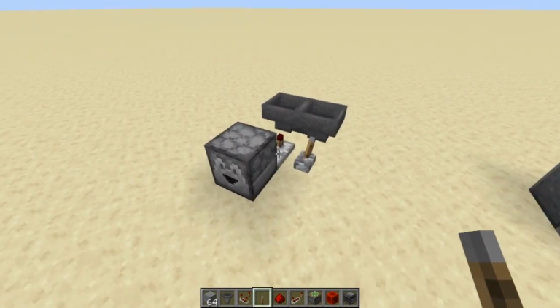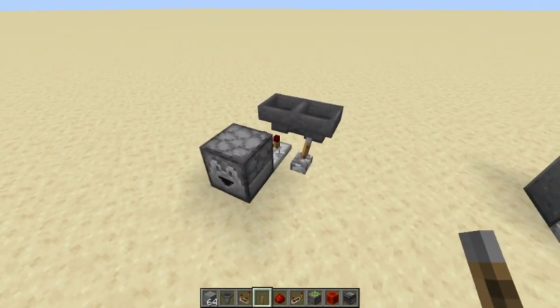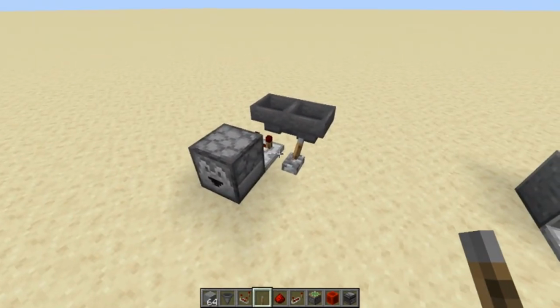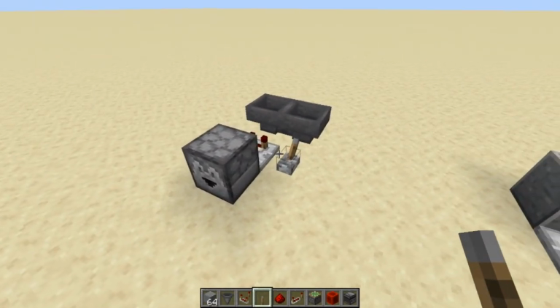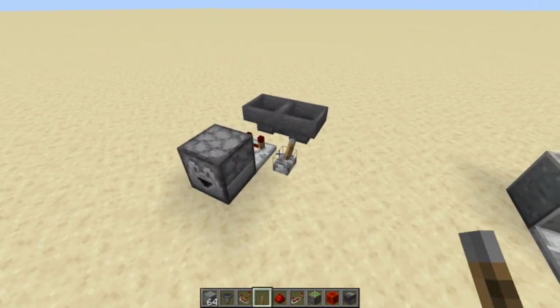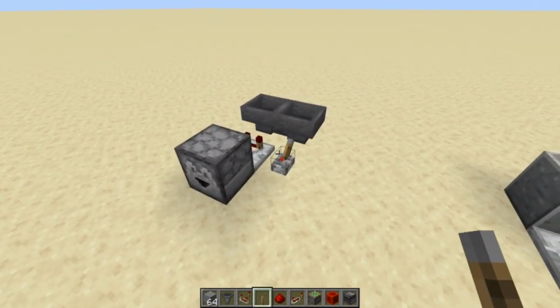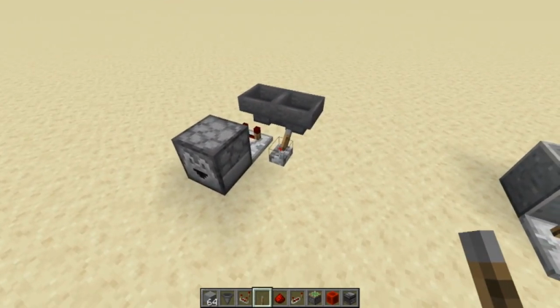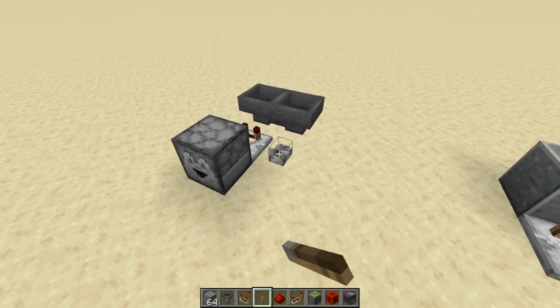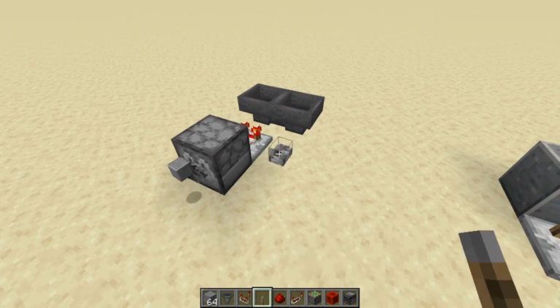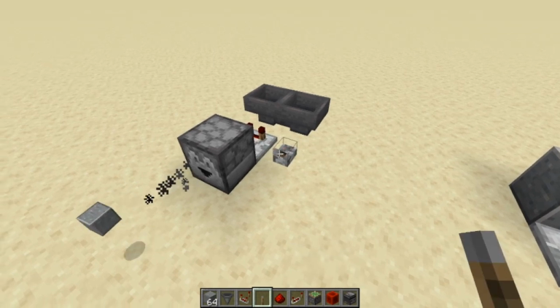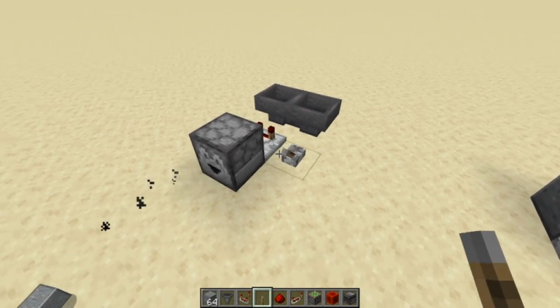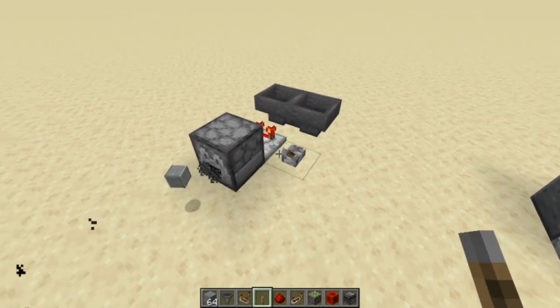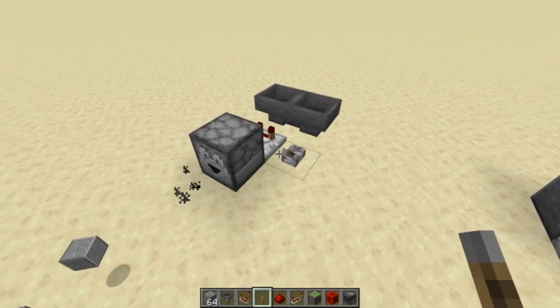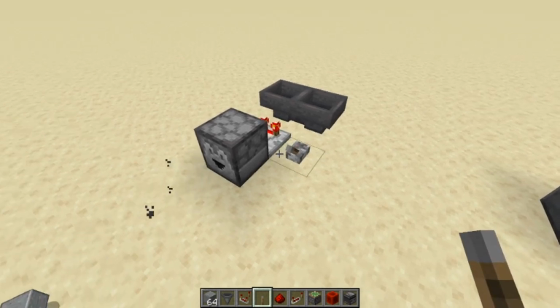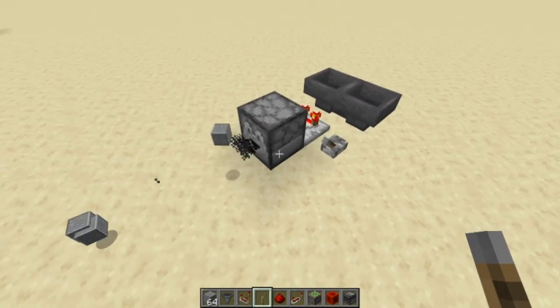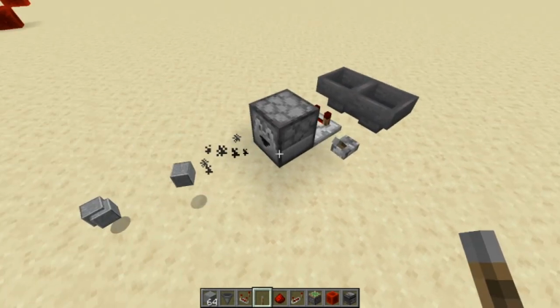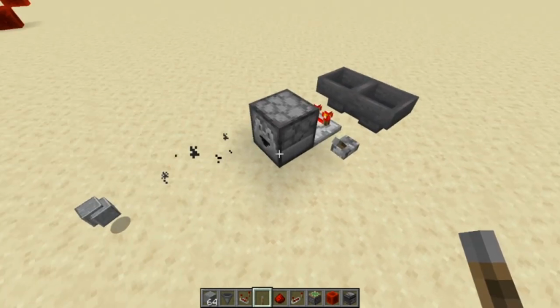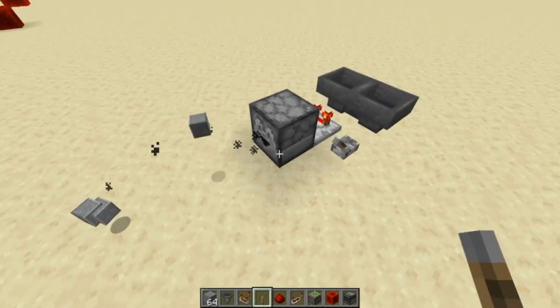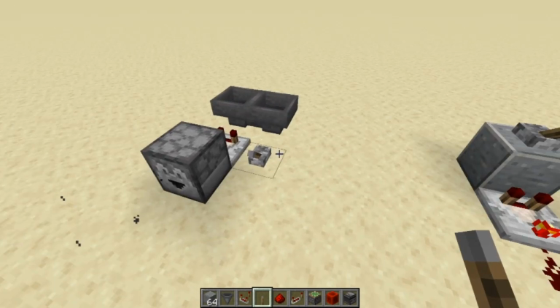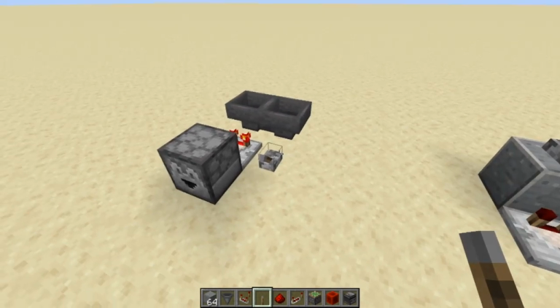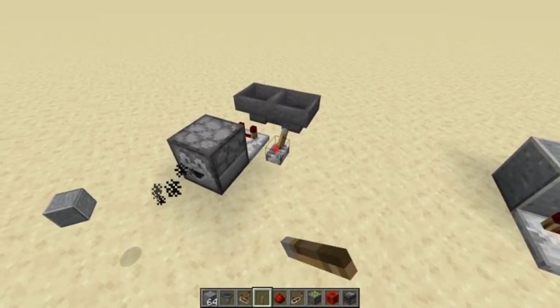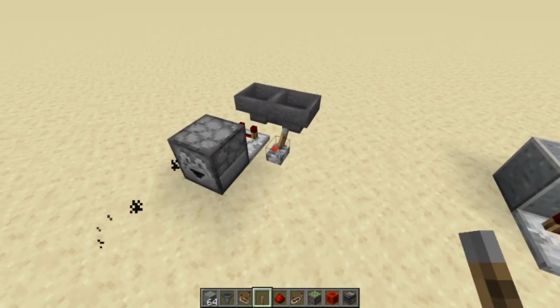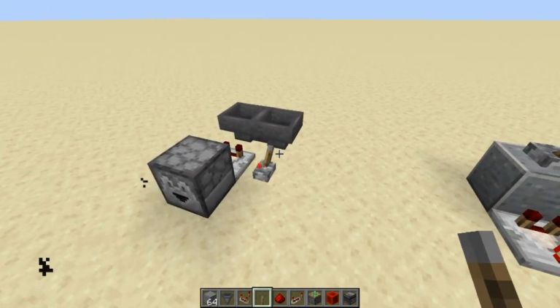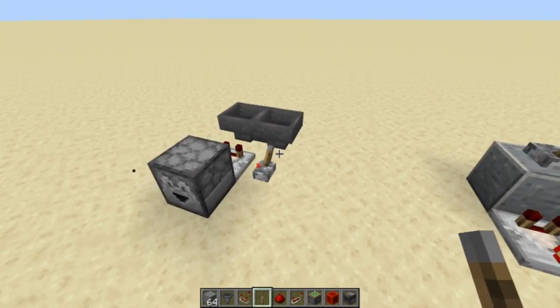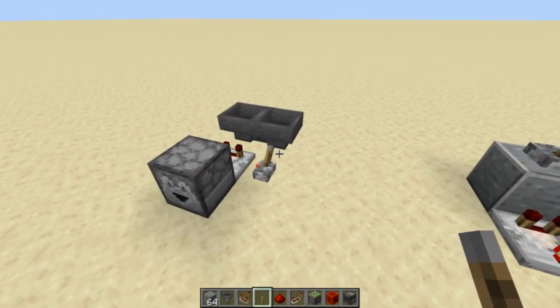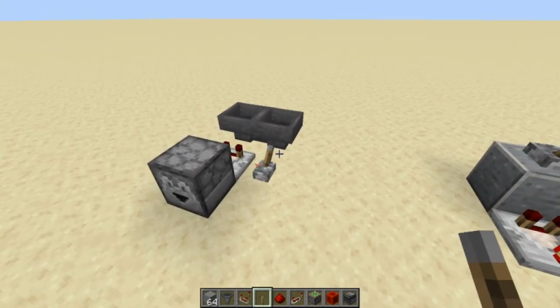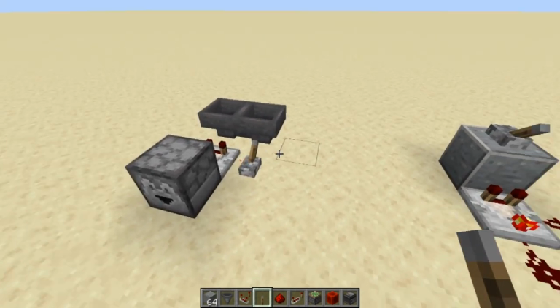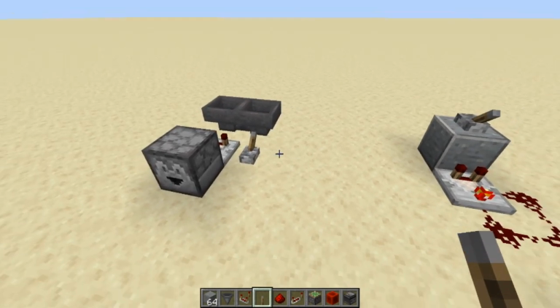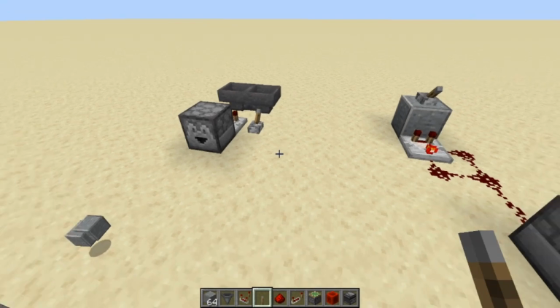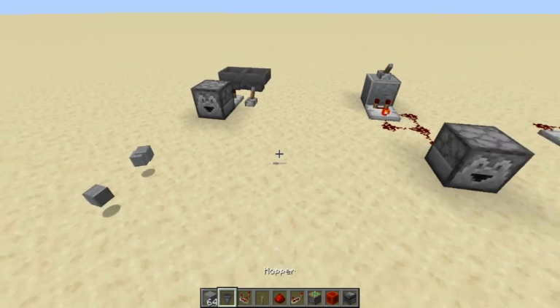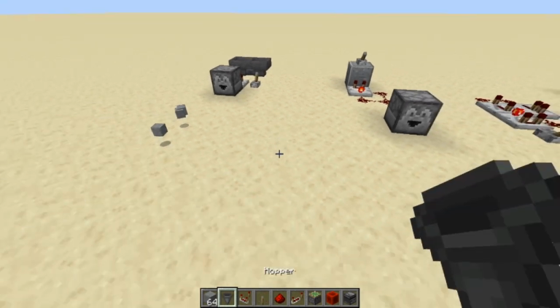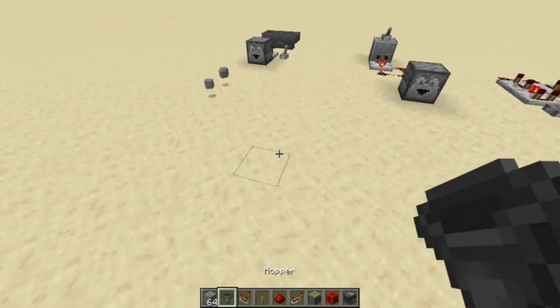This first one is called the hopper clock, and it only goes with one speed, which is right here. In order to build this one, it's pretty simple. Let's just go through it real quick.